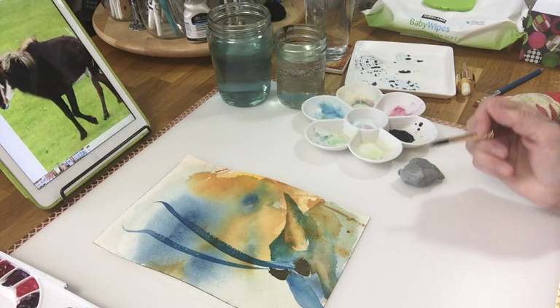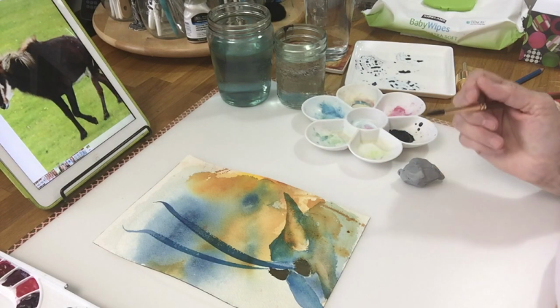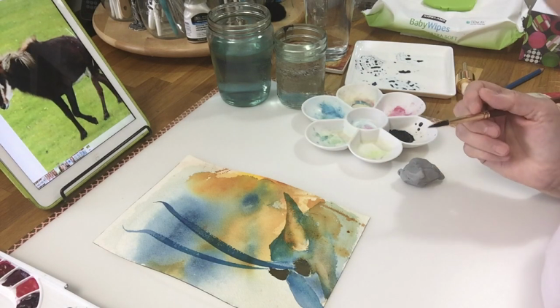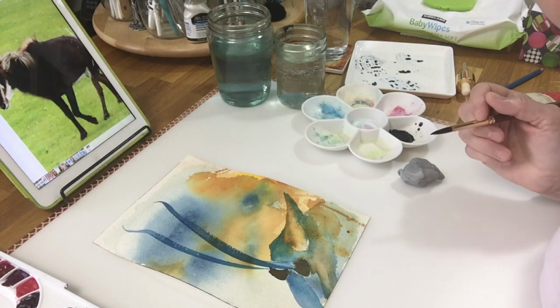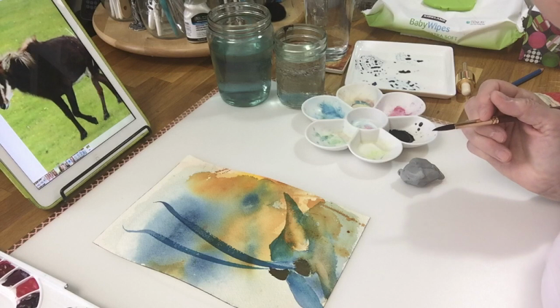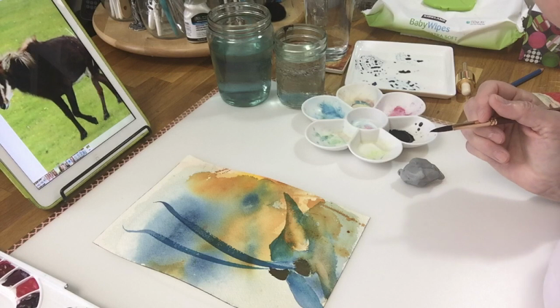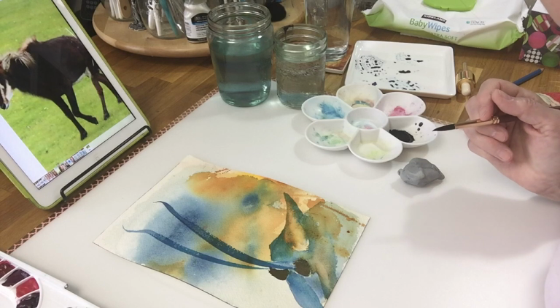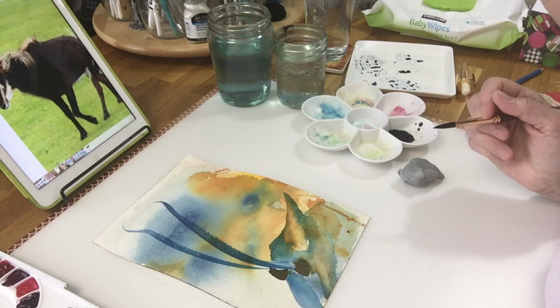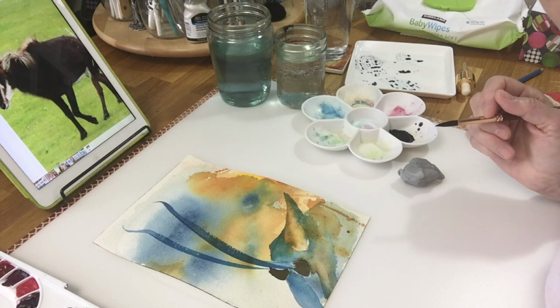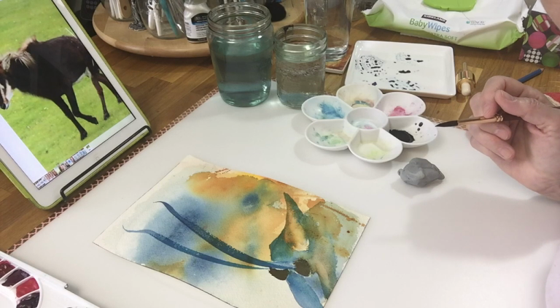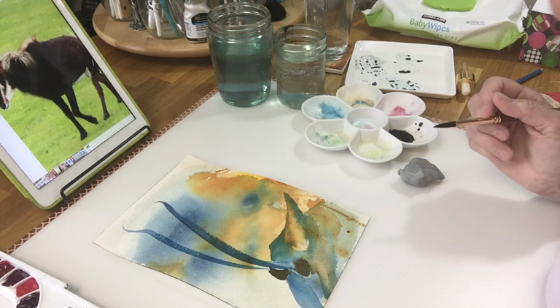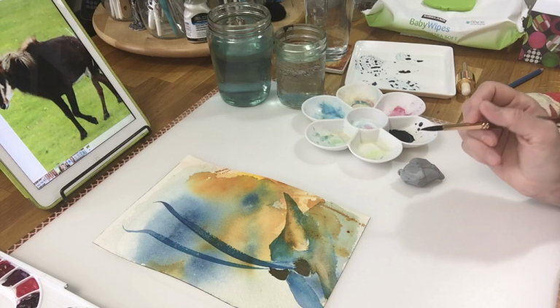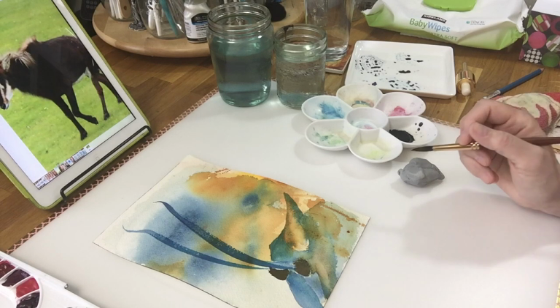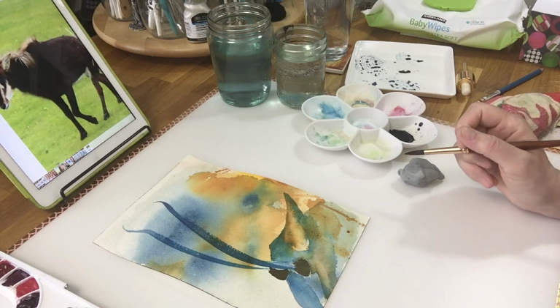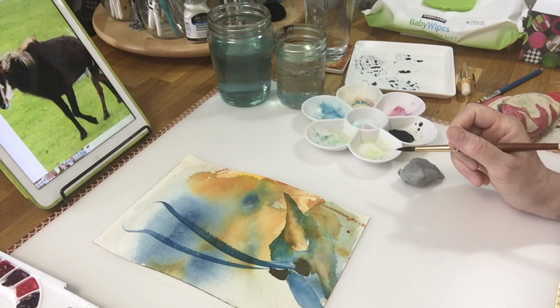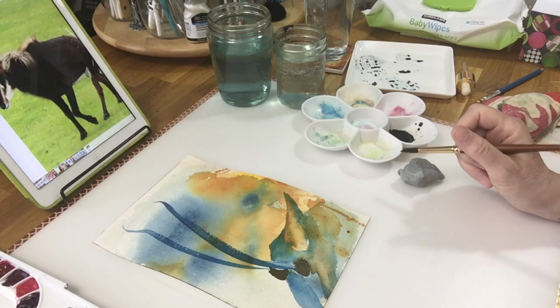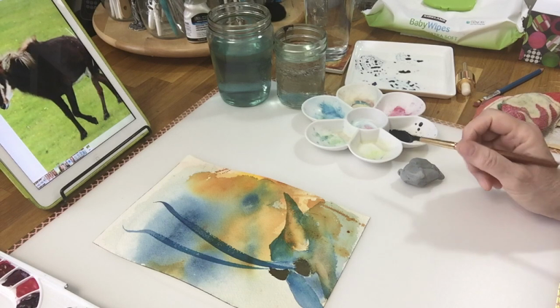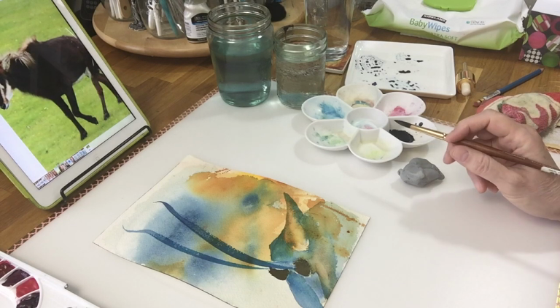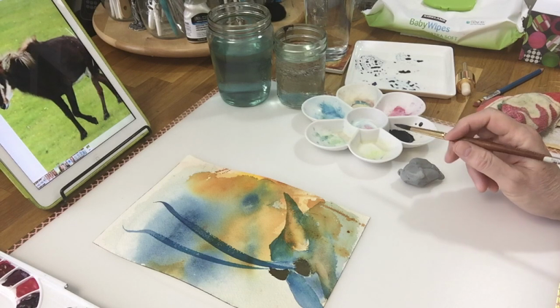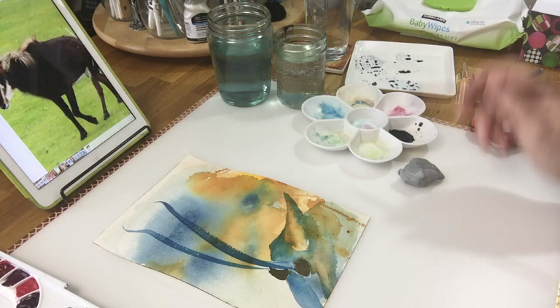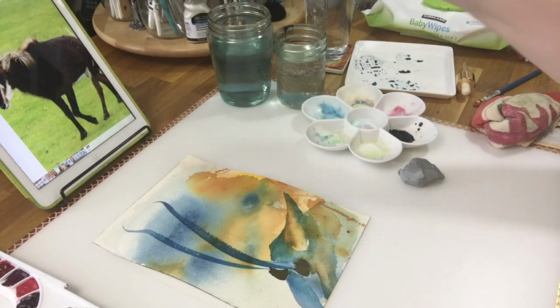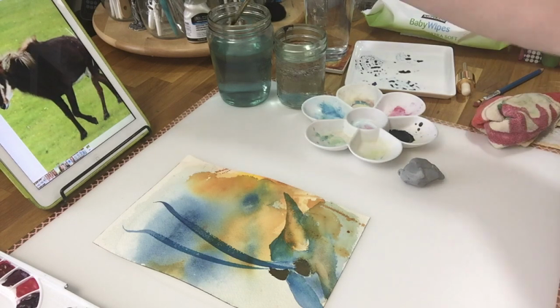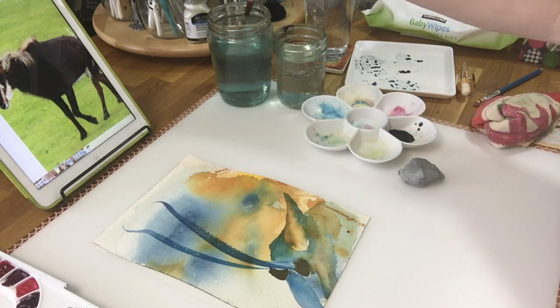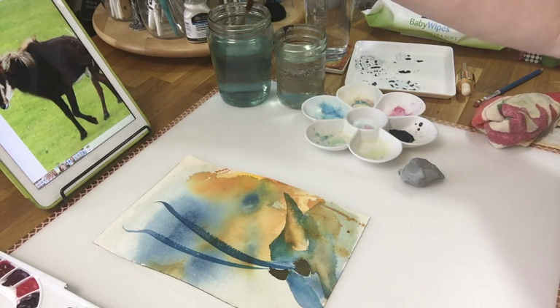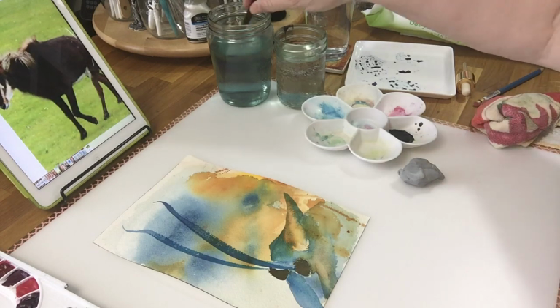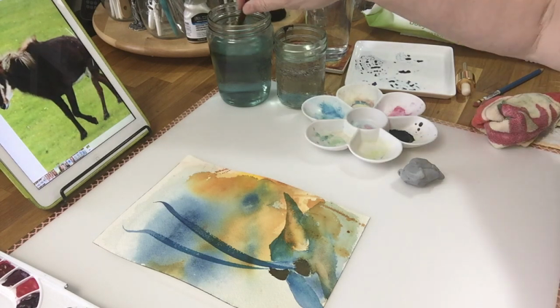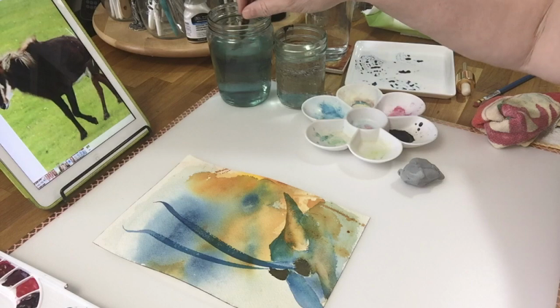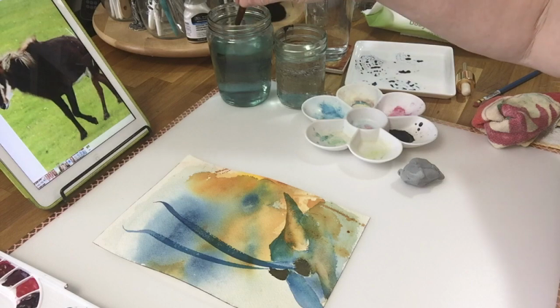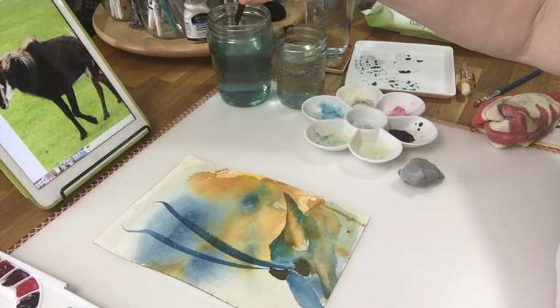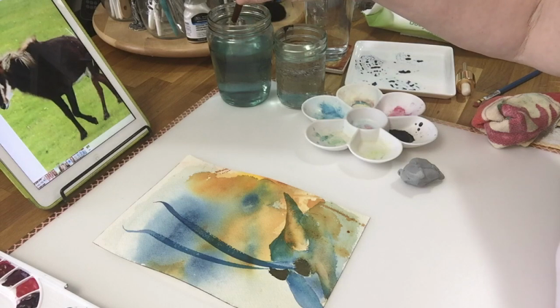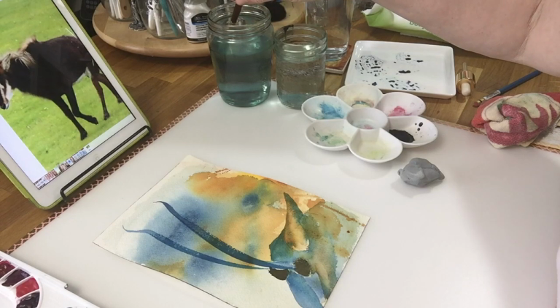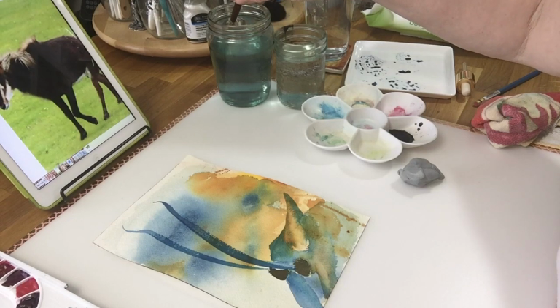Right now it's a big mess, but I'll fix it.